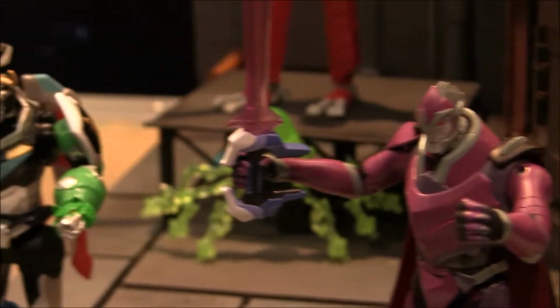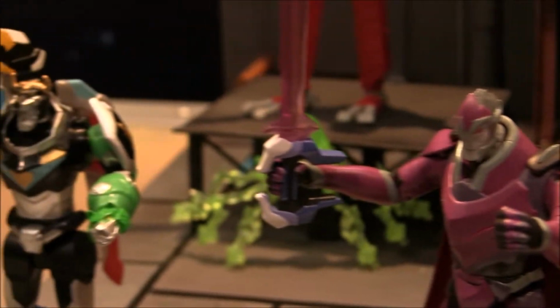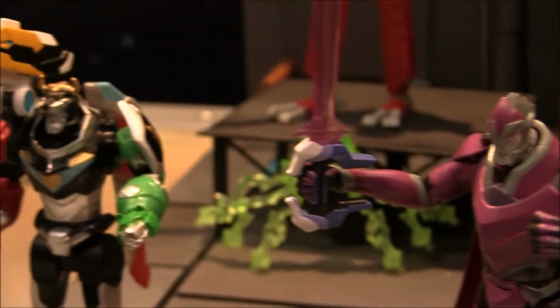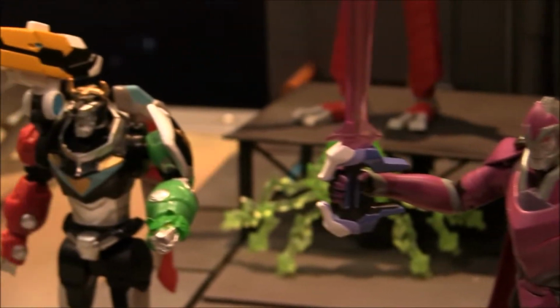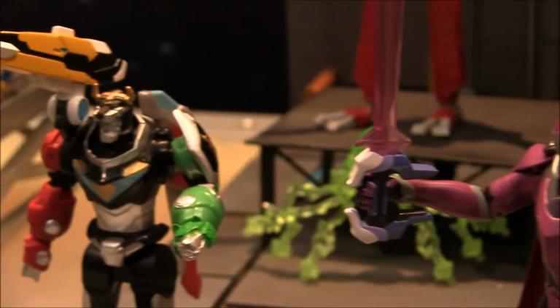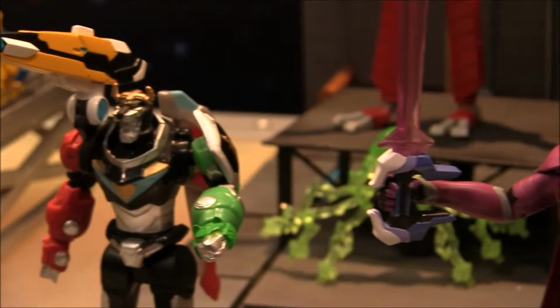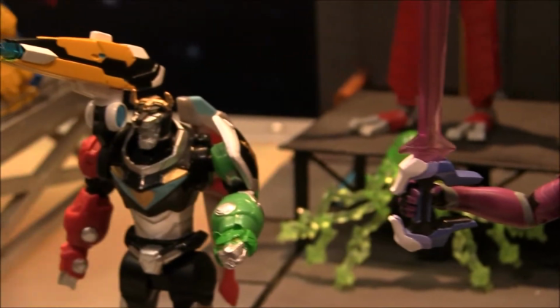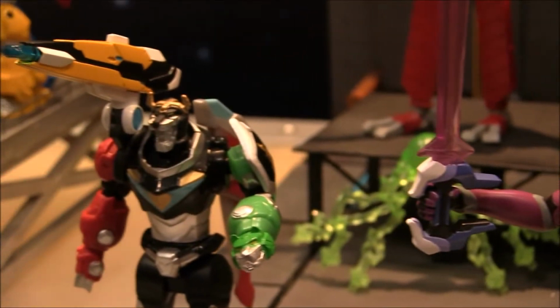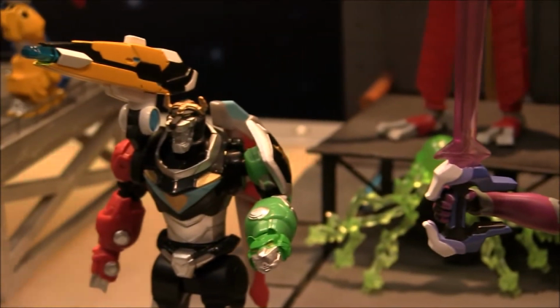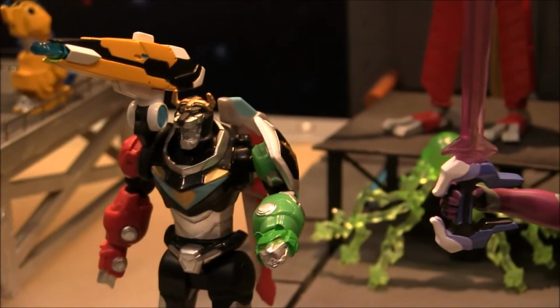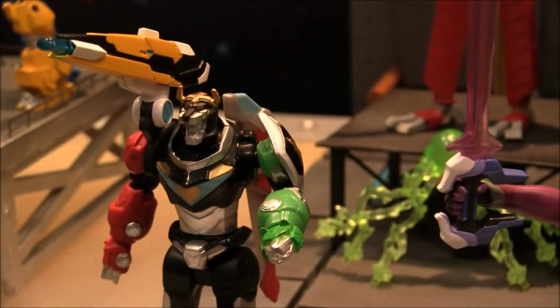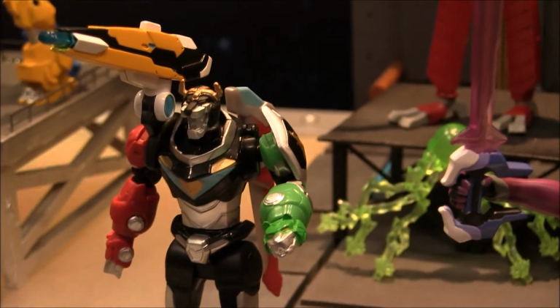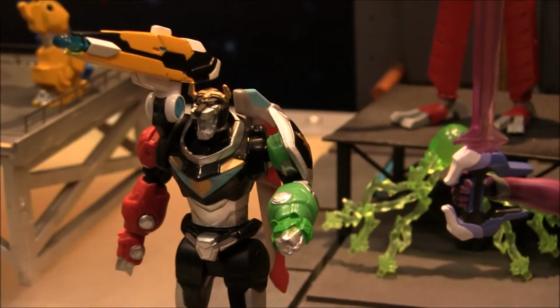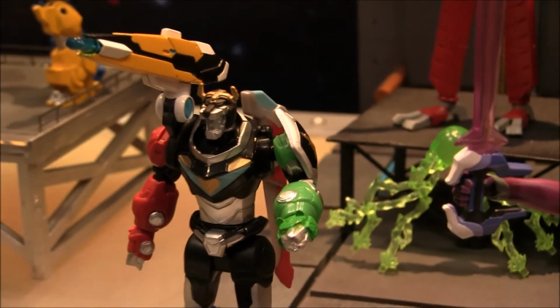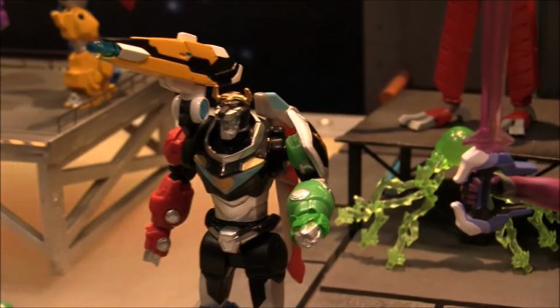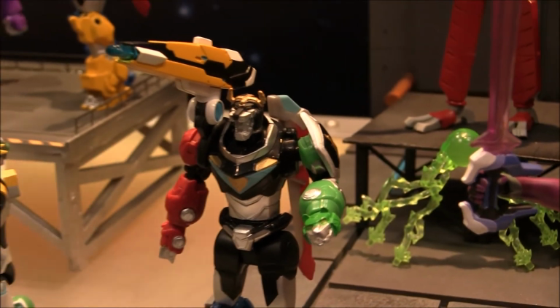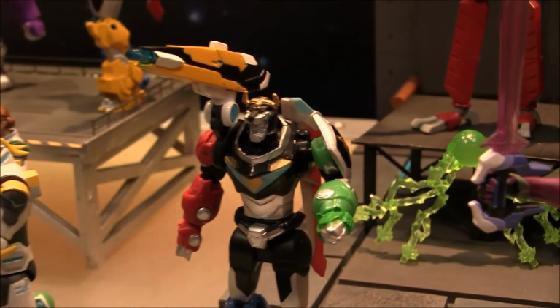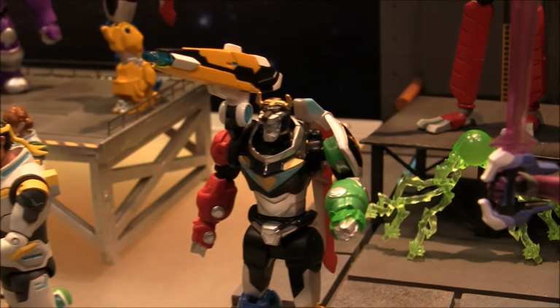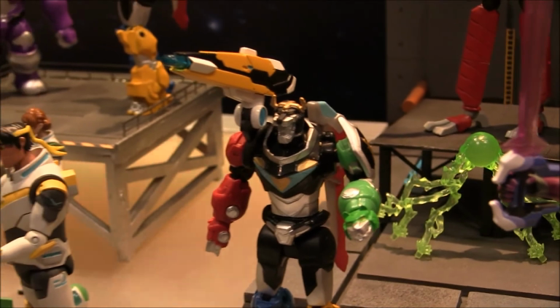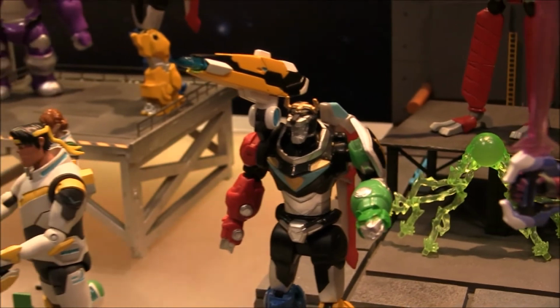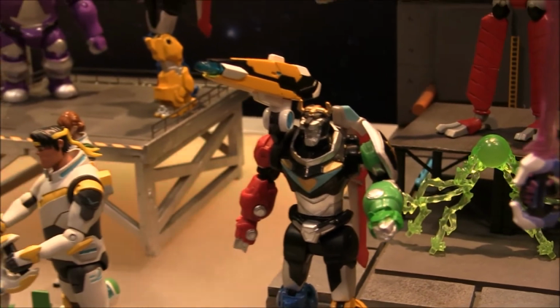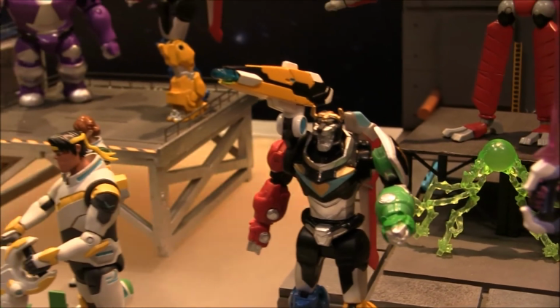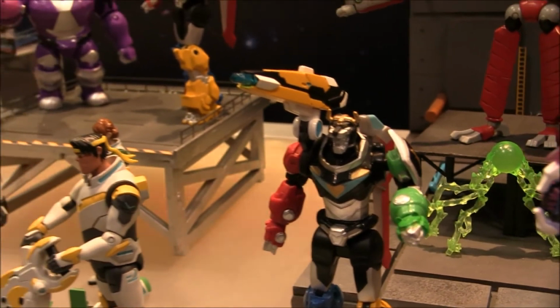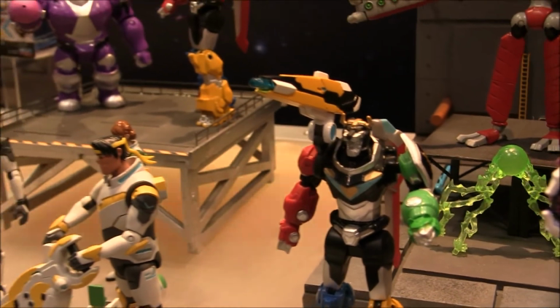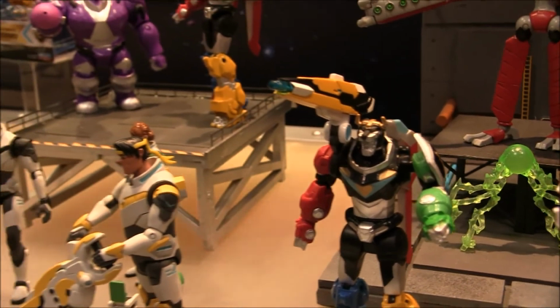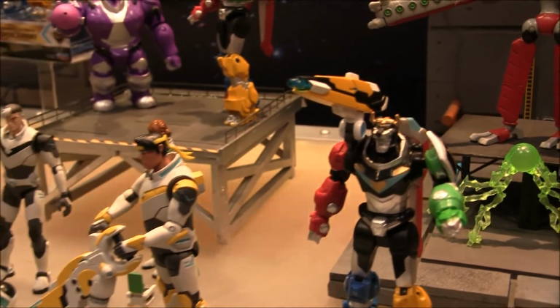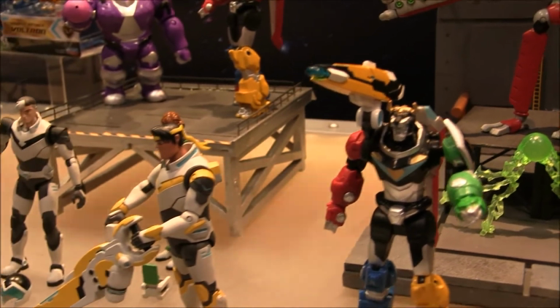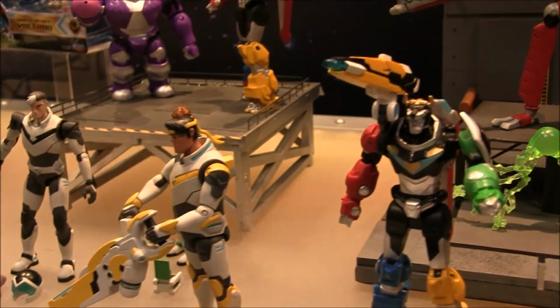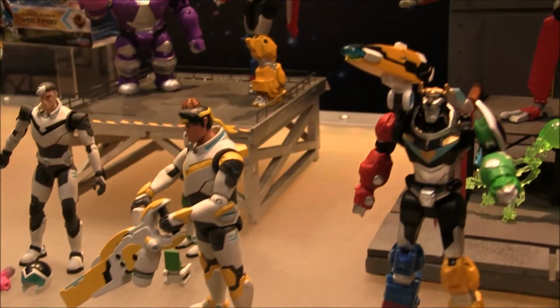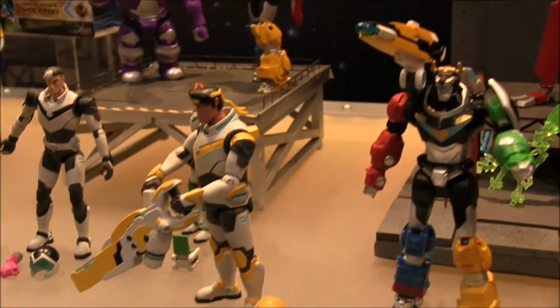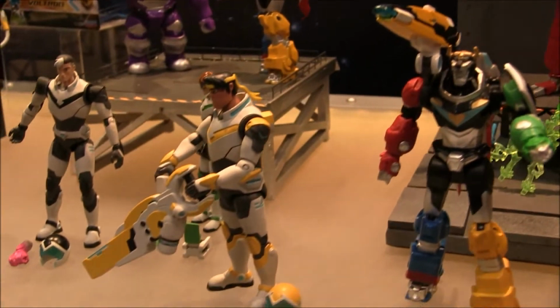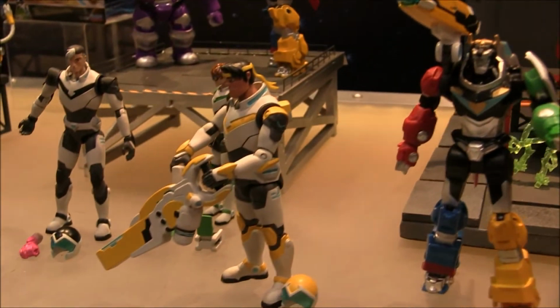Here's Voltron. I forget which version this is, but he has the cannon on top of his shoulder there. There's also the sword attack and the lion attack Voltron.